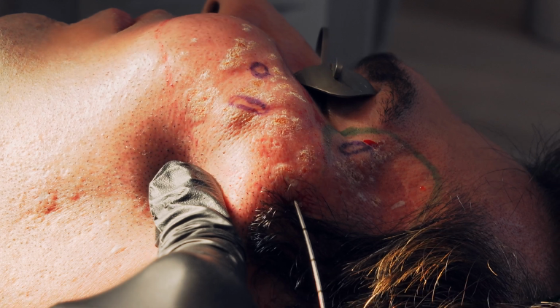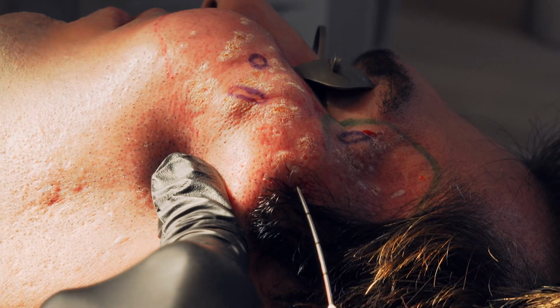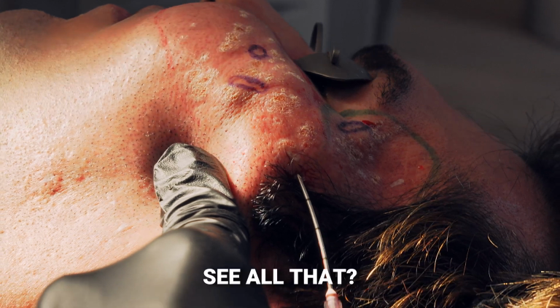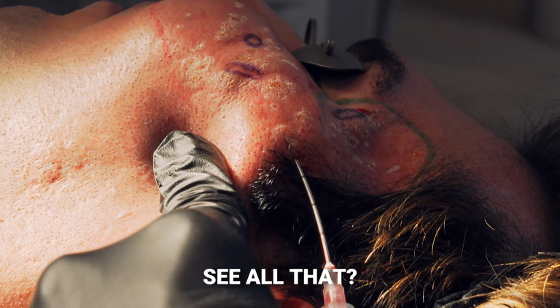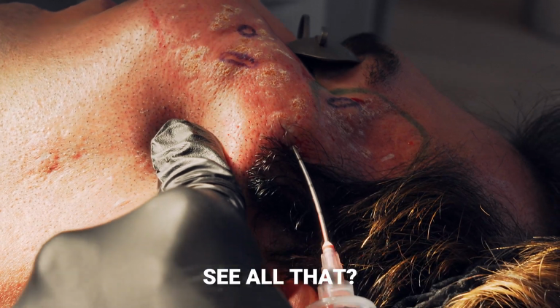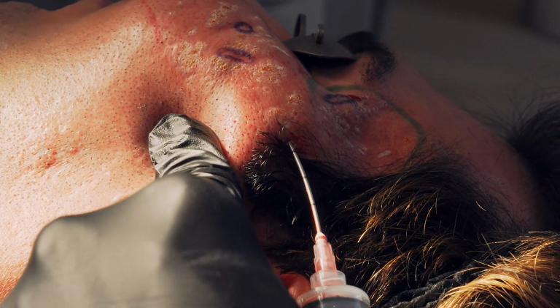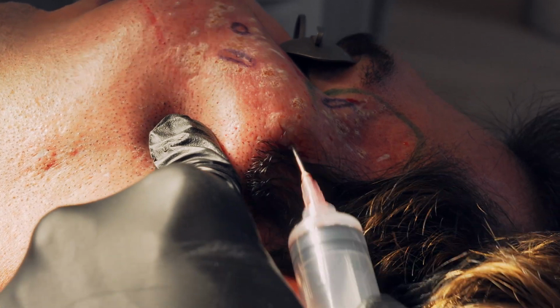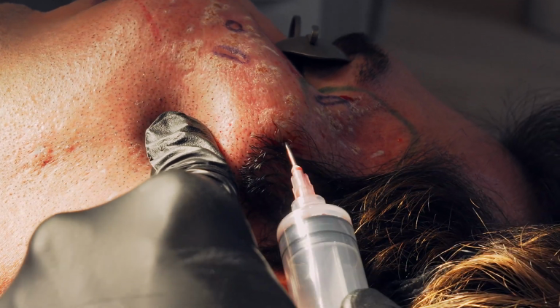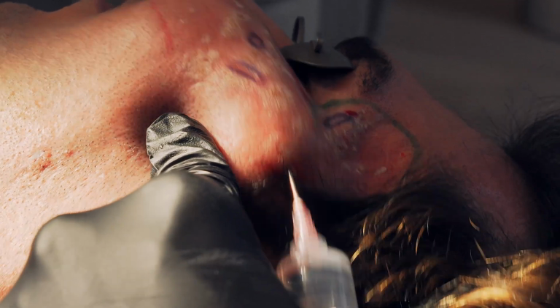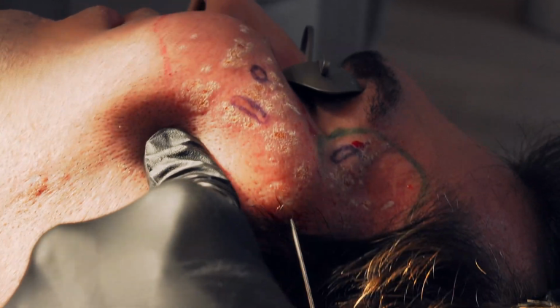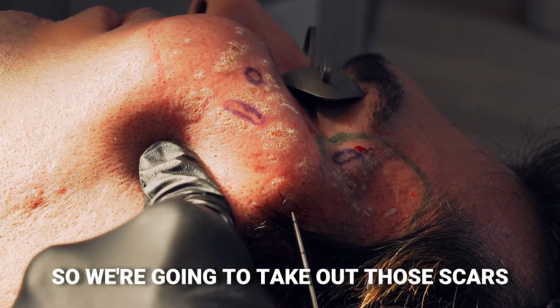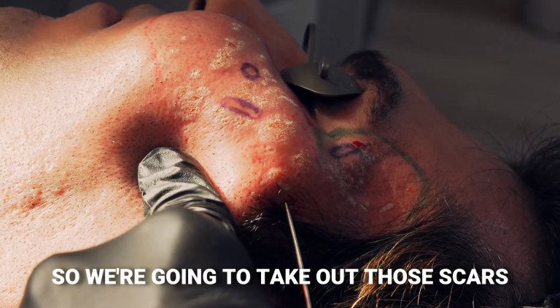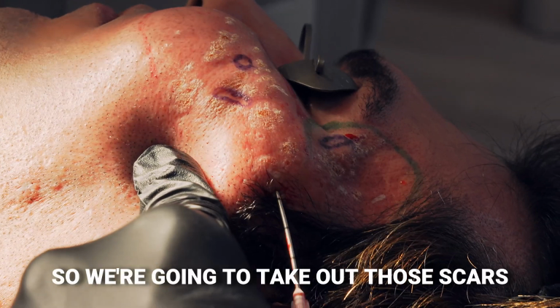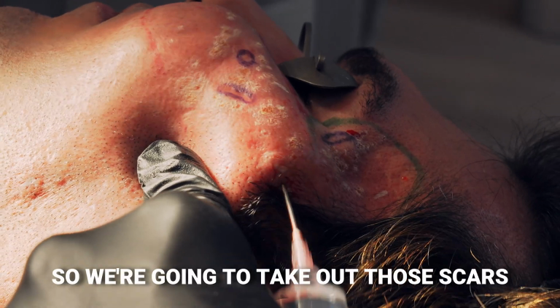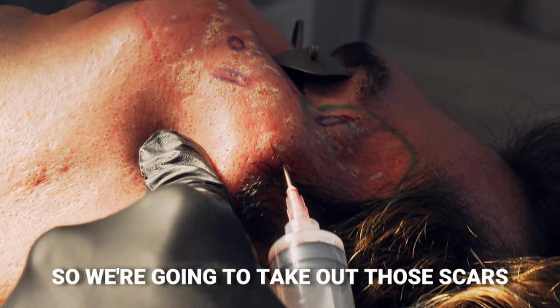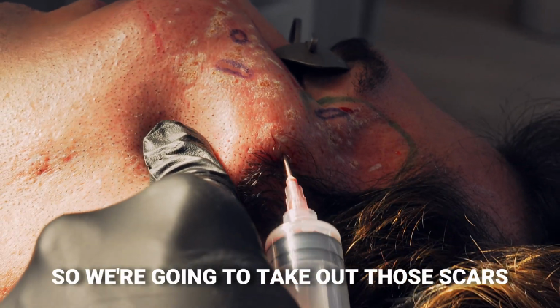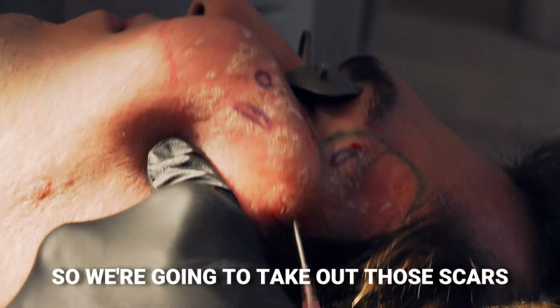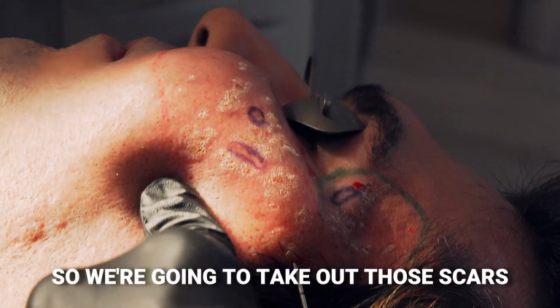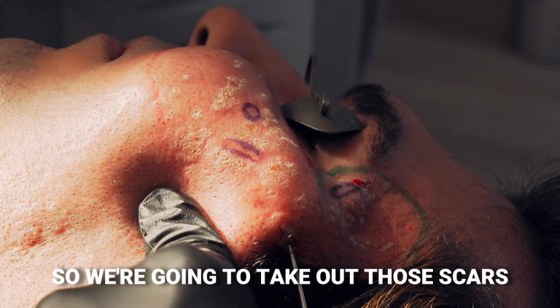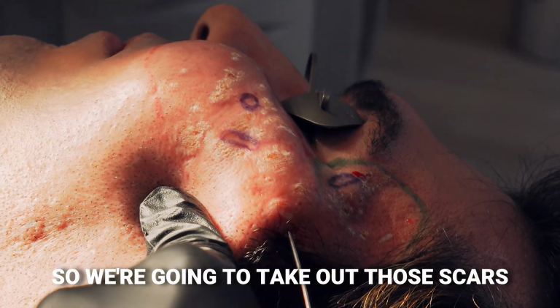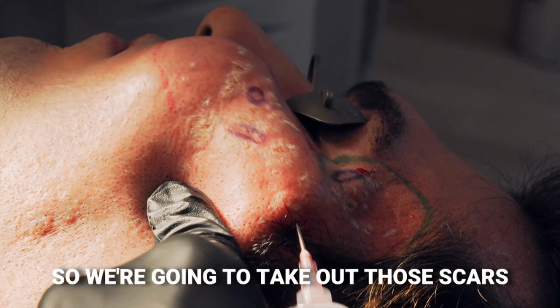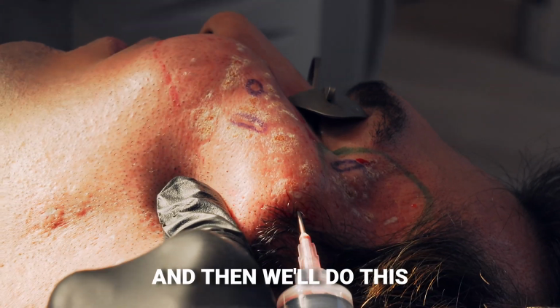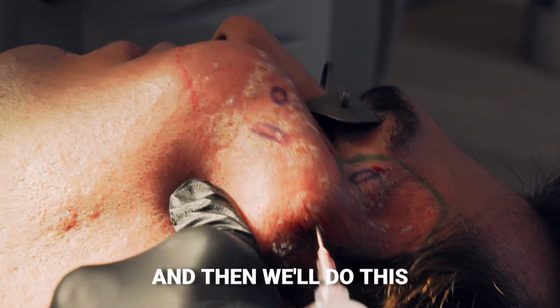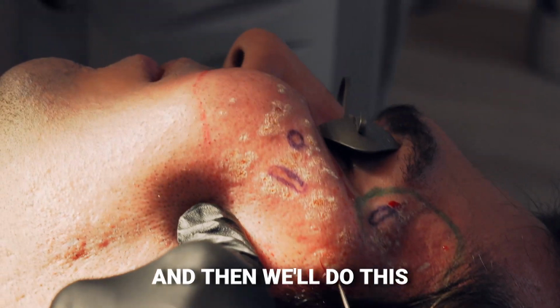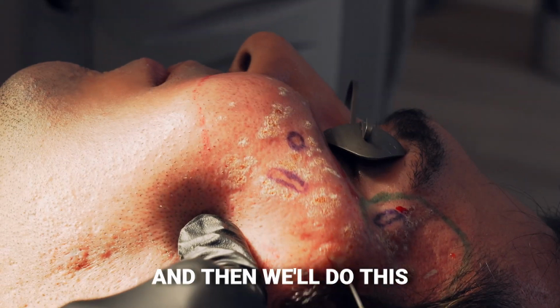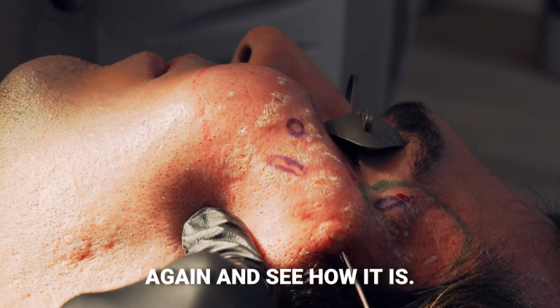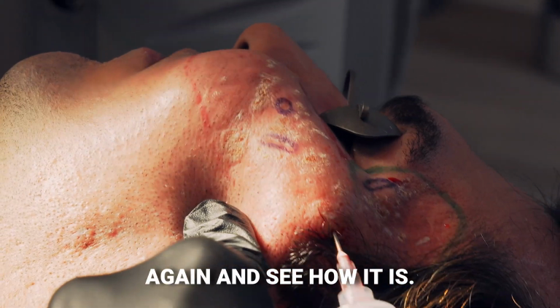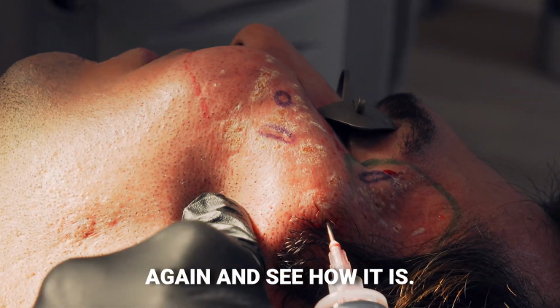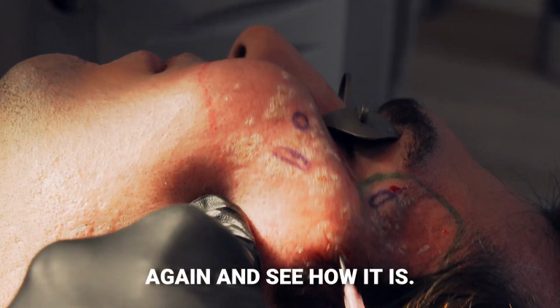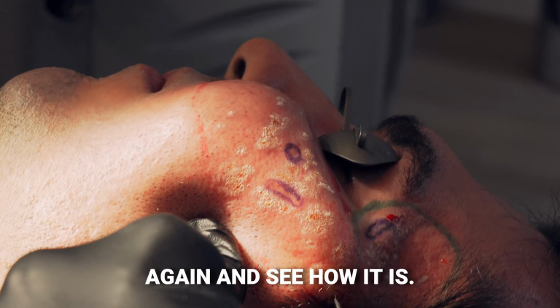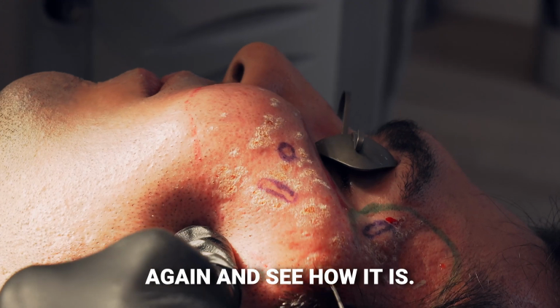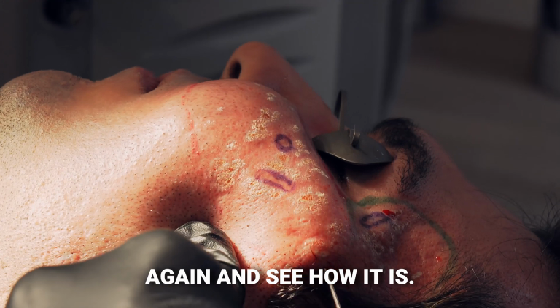We're going to take out those scars and then we'll do this again to see how it is.